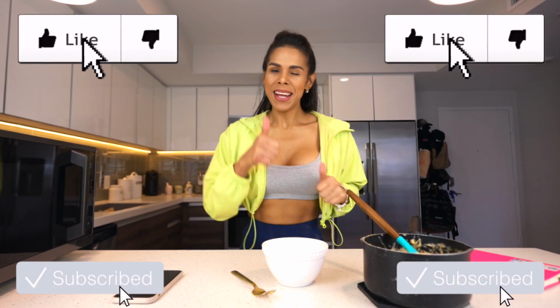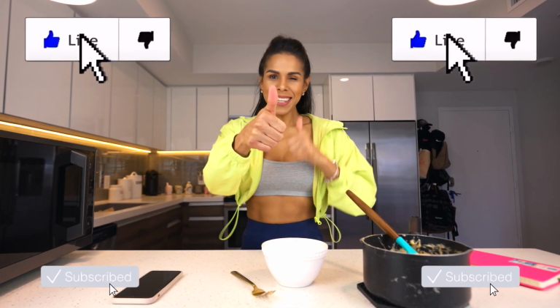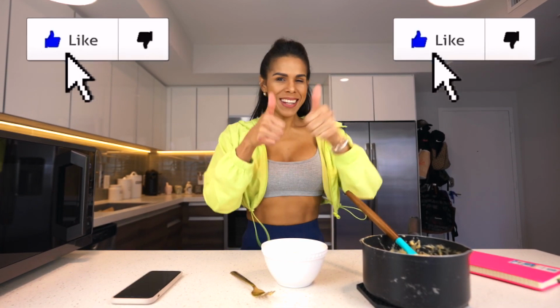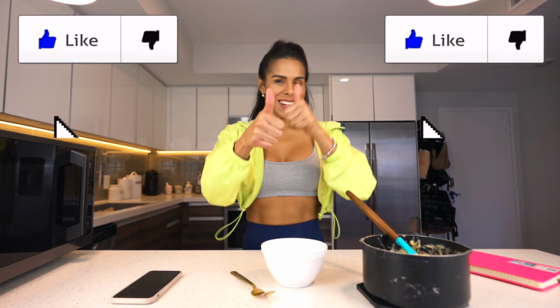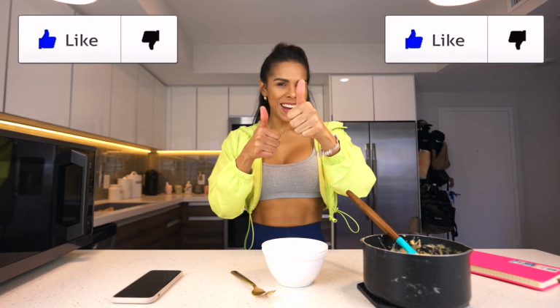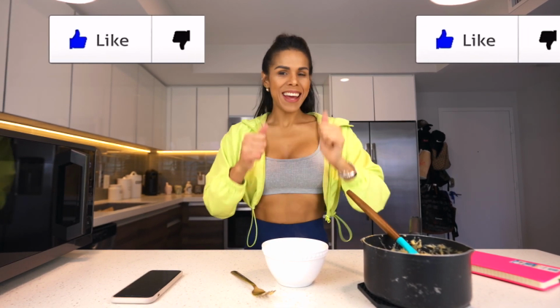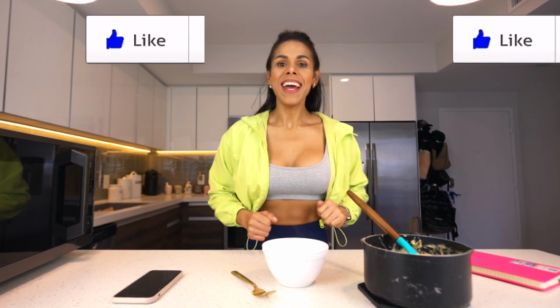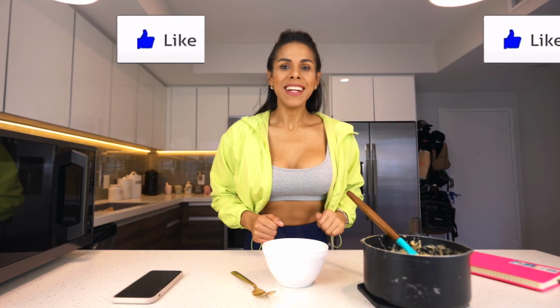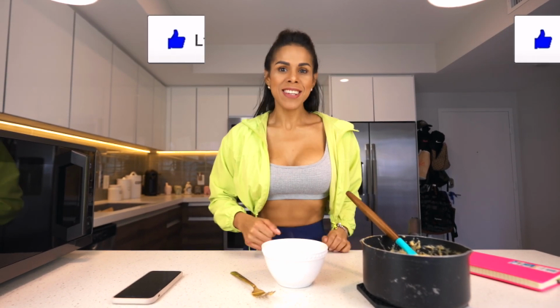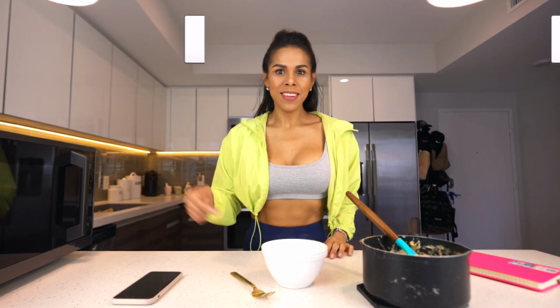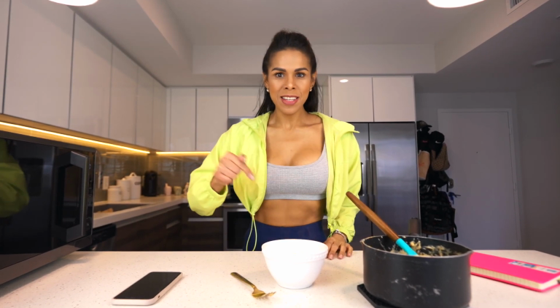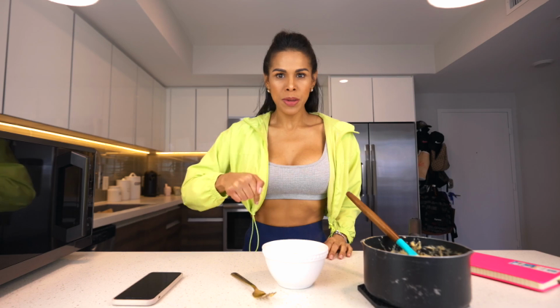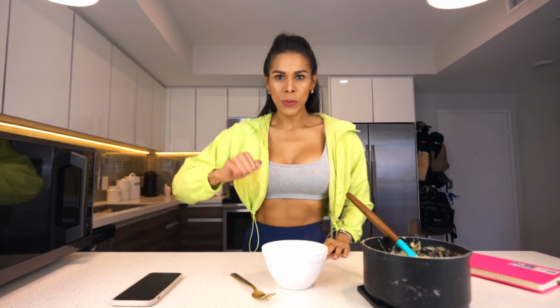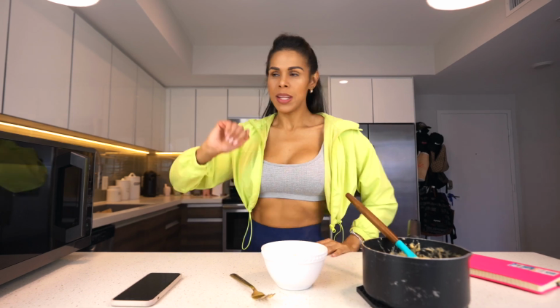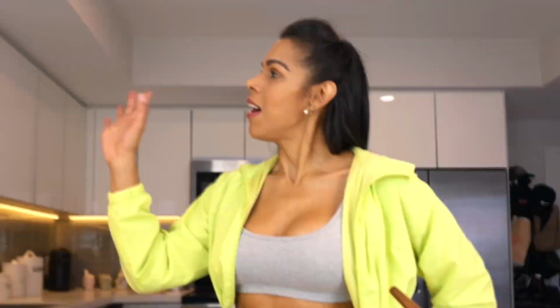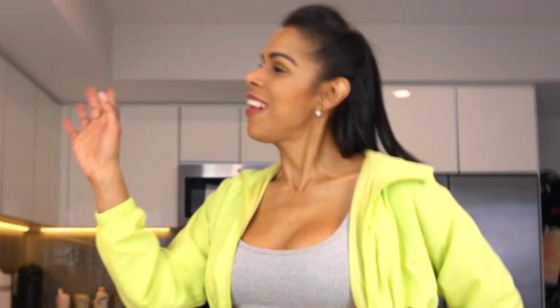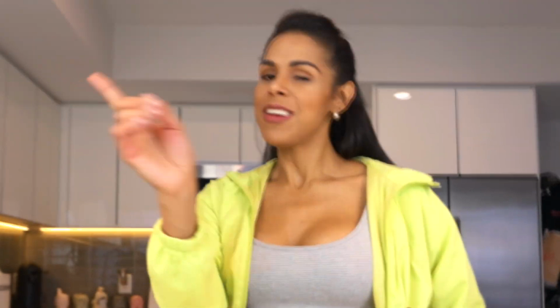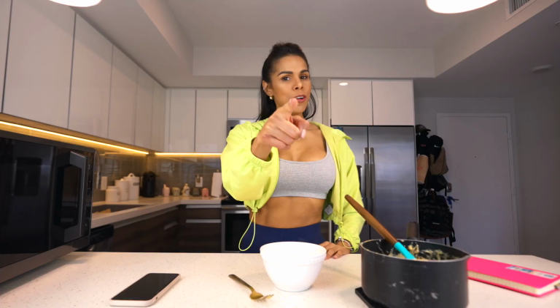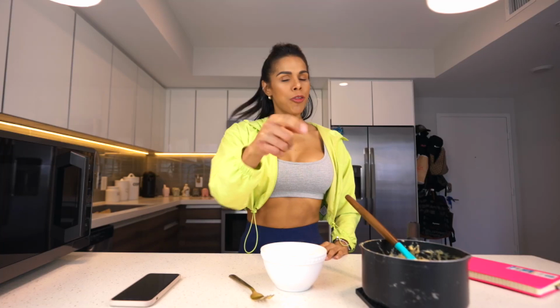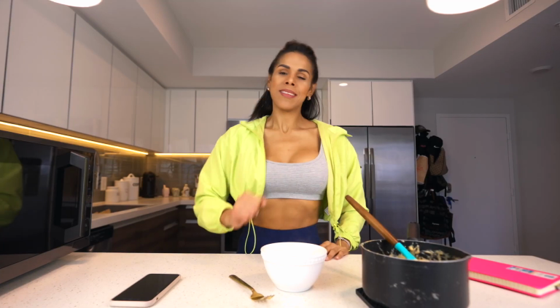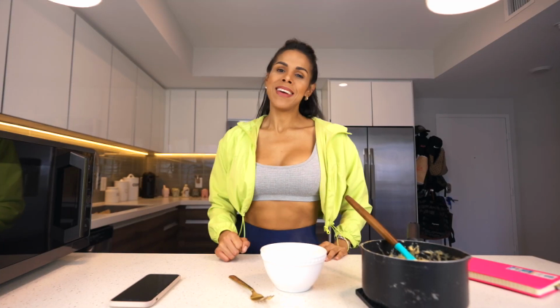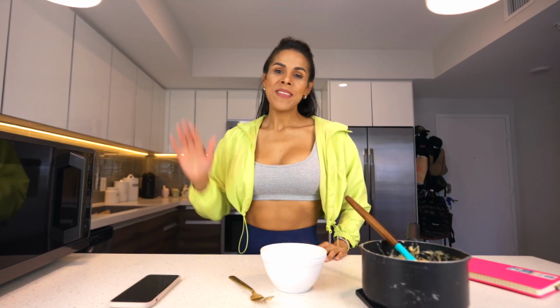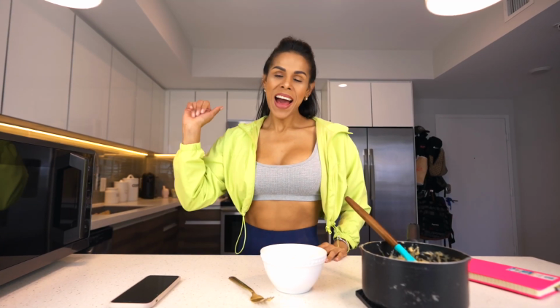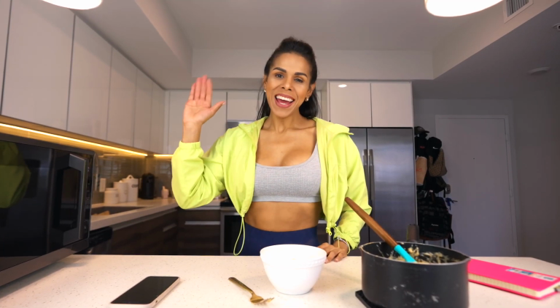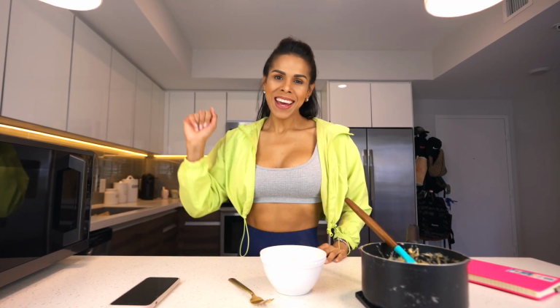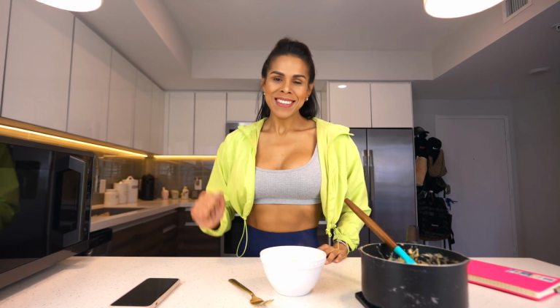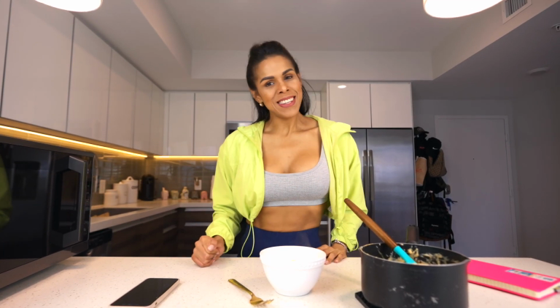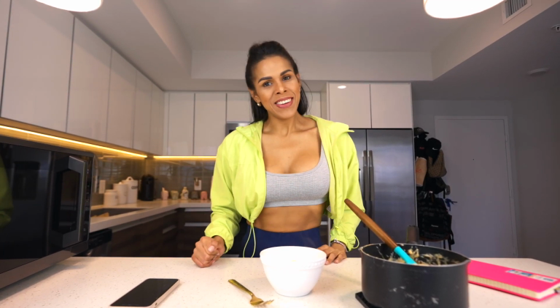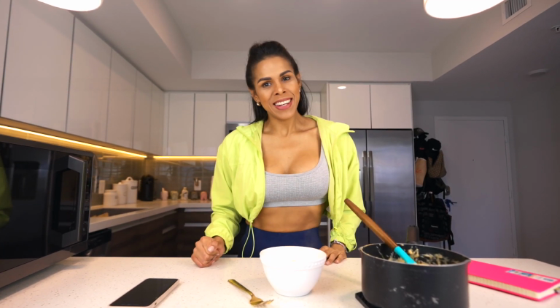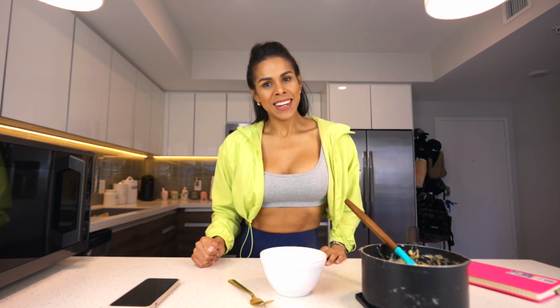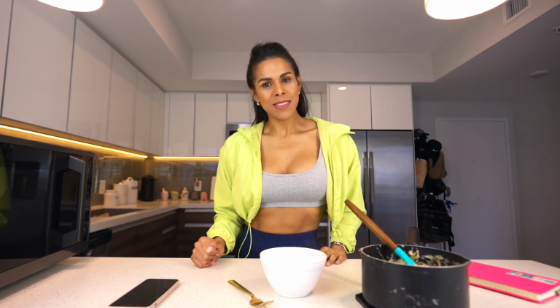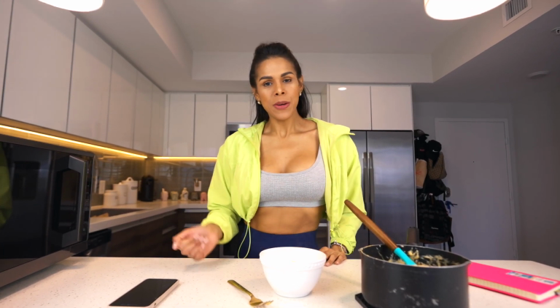Okay guys, I hope you liked this video. If you're new to this channel, consider subscribing, give me a like, and share this video with all your friends. Bye guys, see you in the next video!